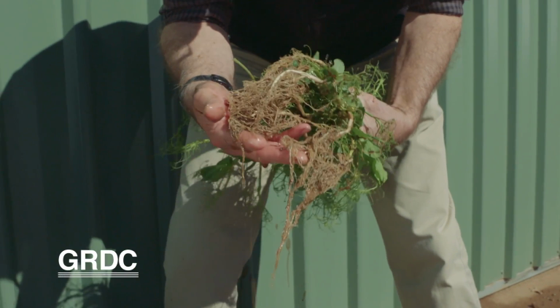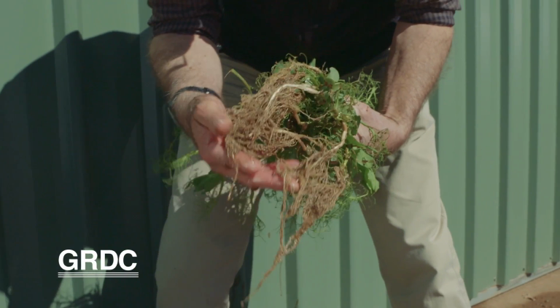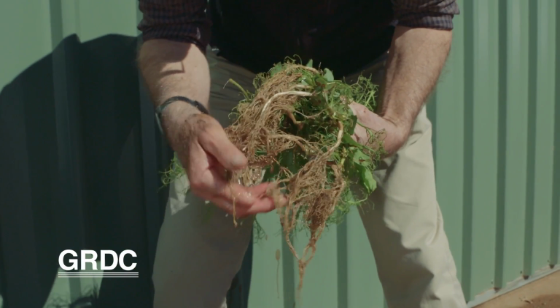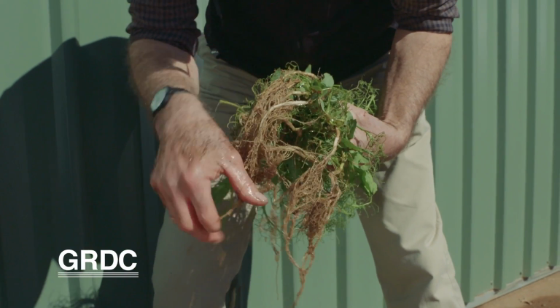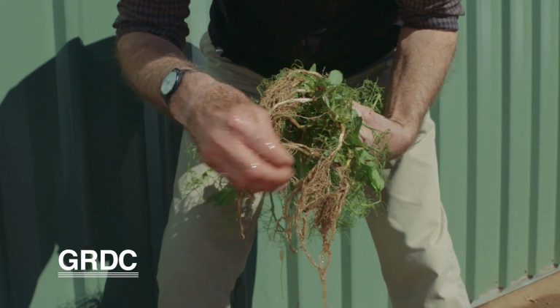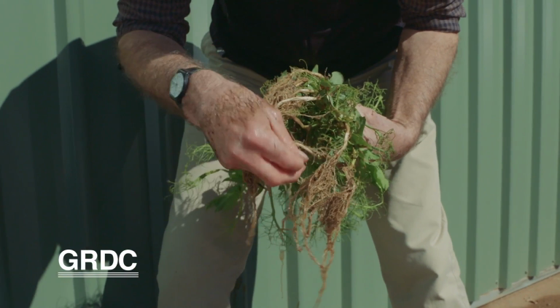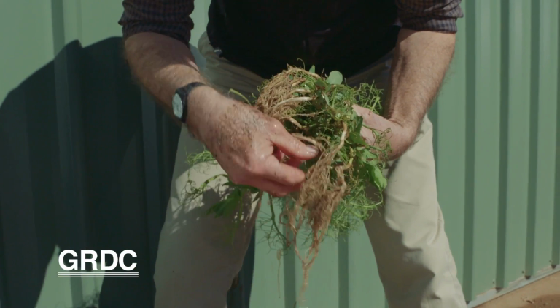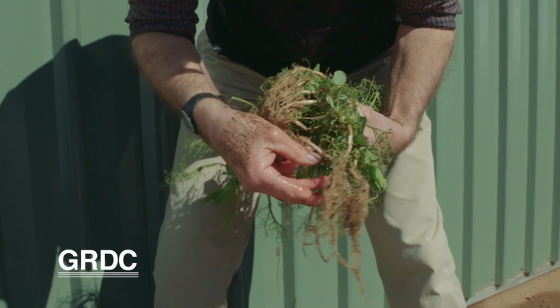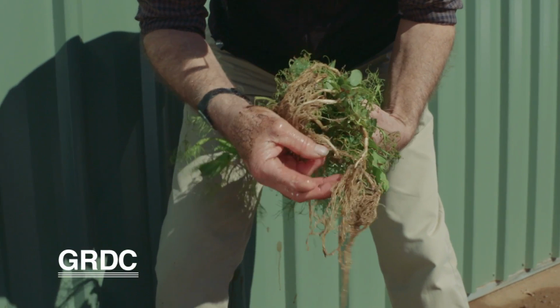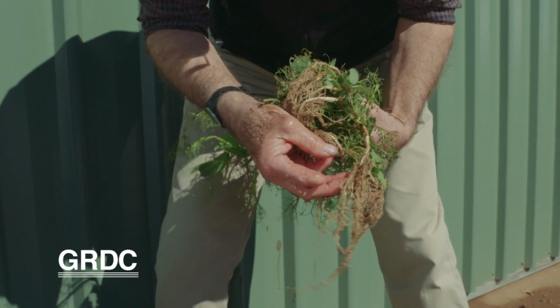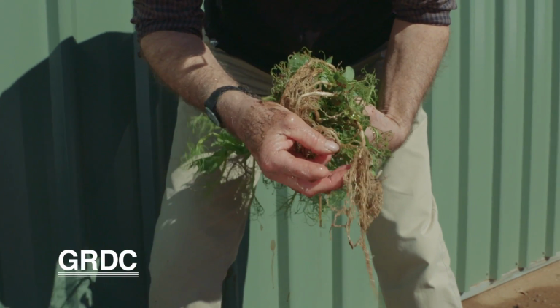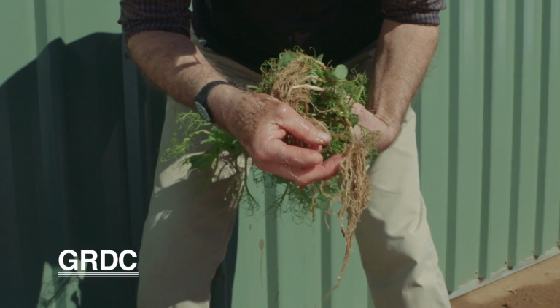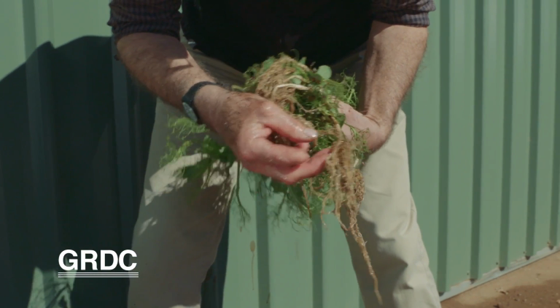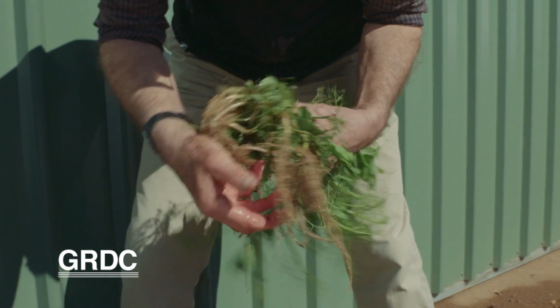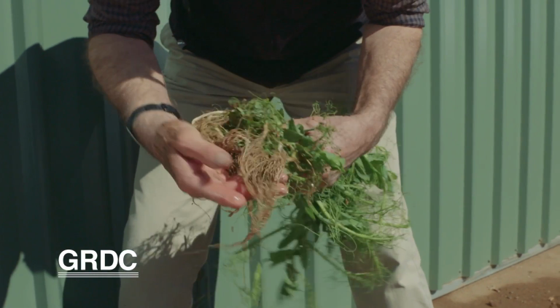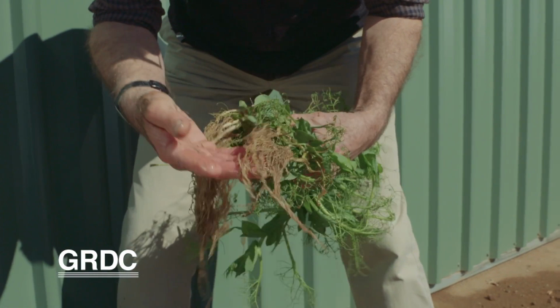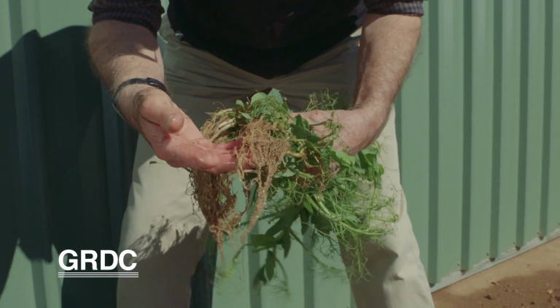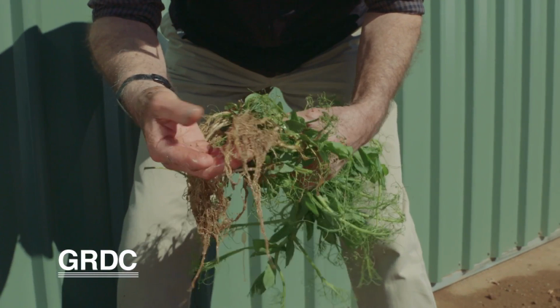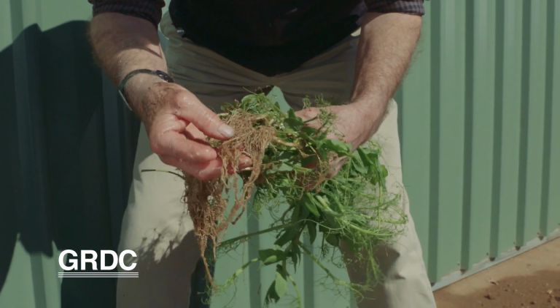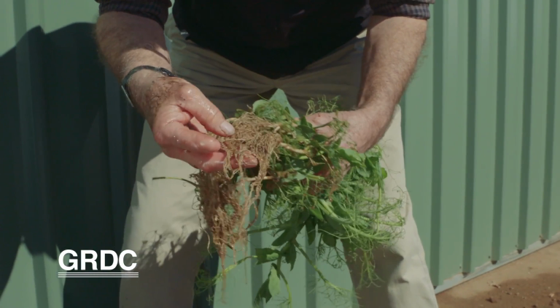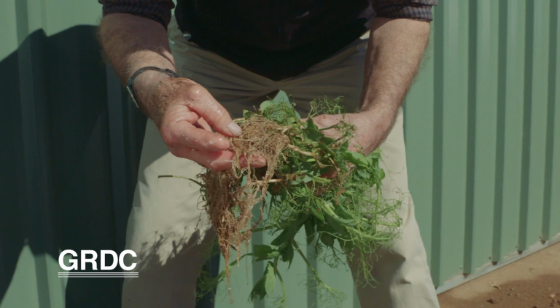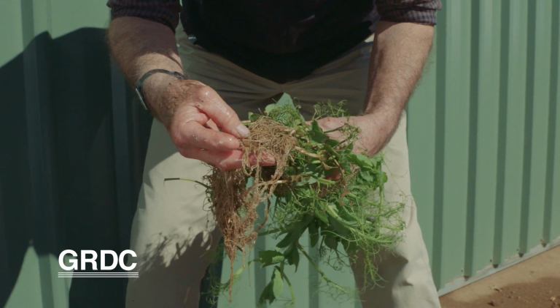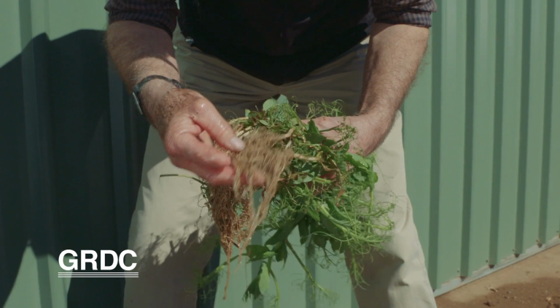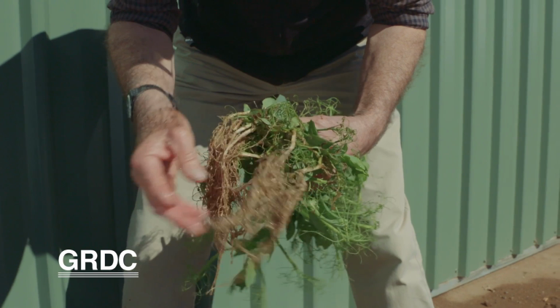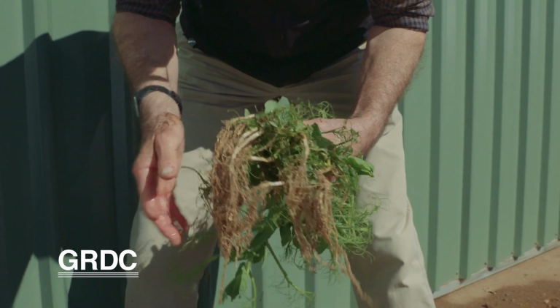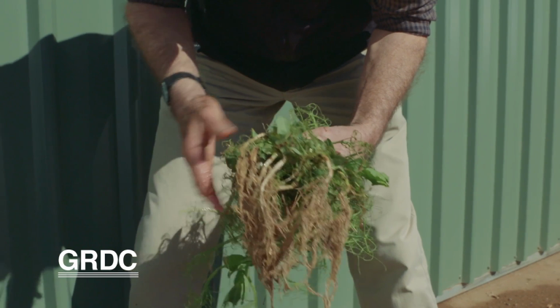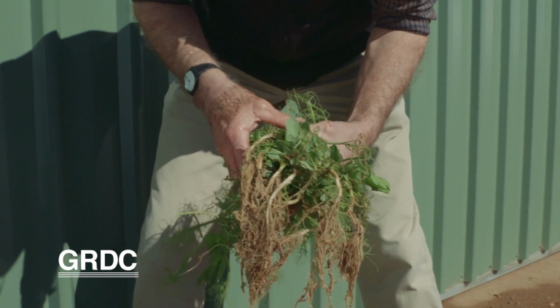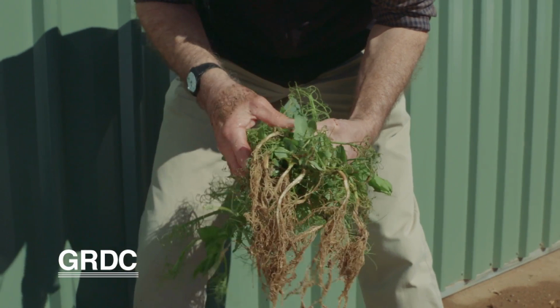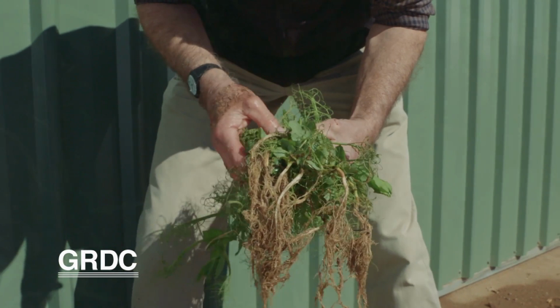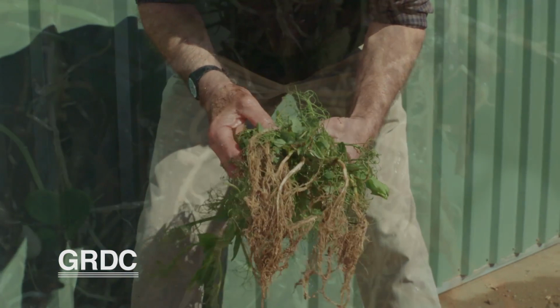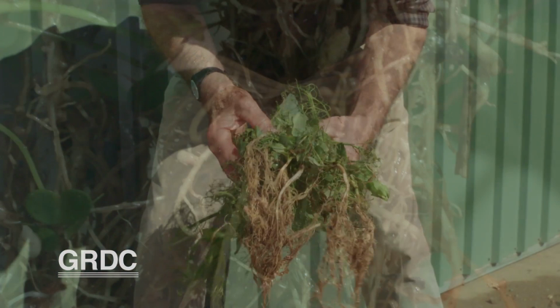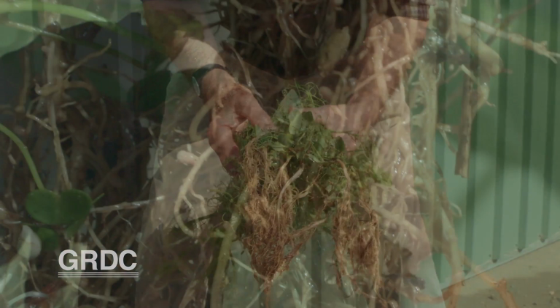We've got an earthworm here too — that's really good. We'll take them over to the ute and we'll have a look.